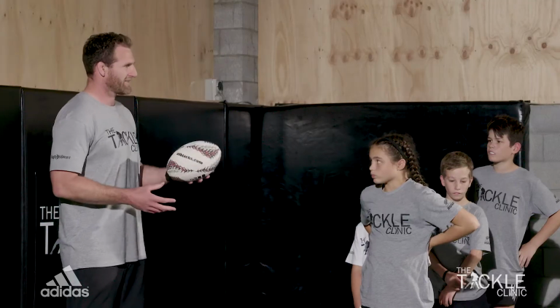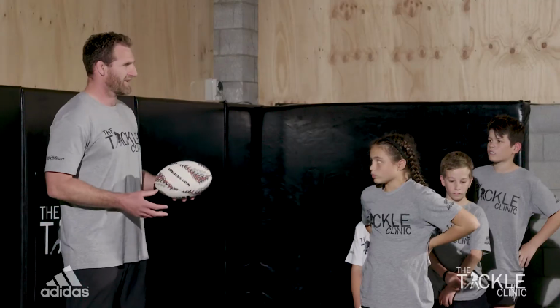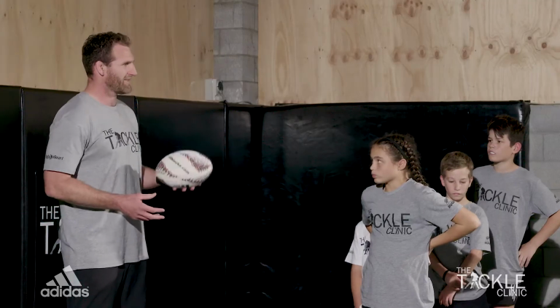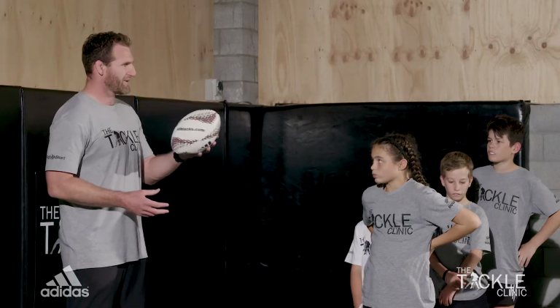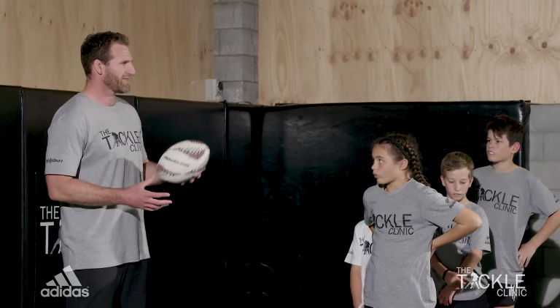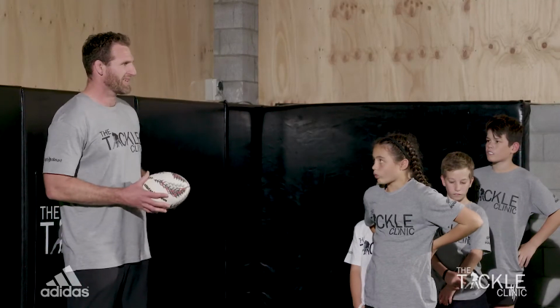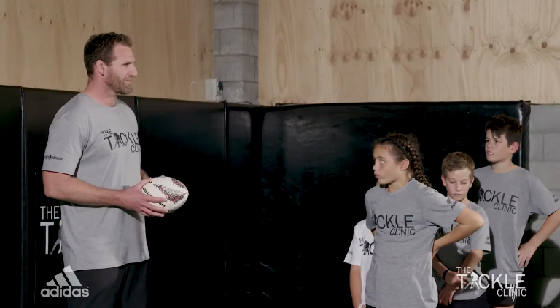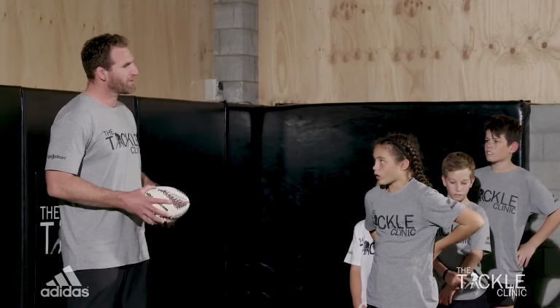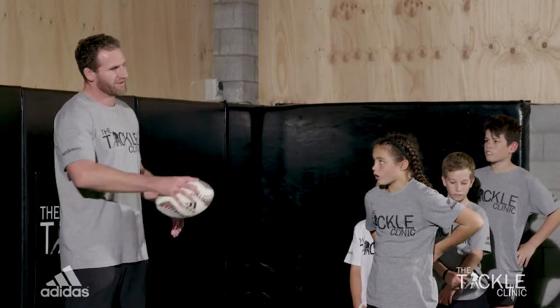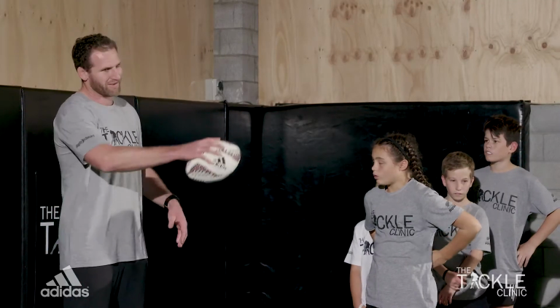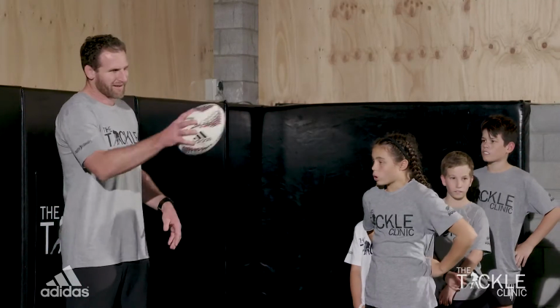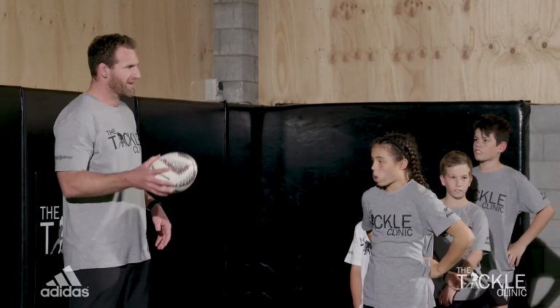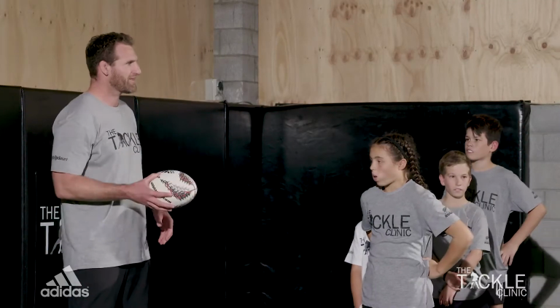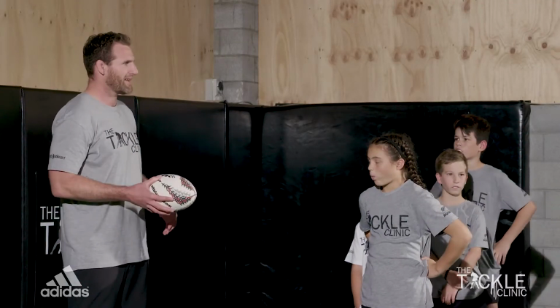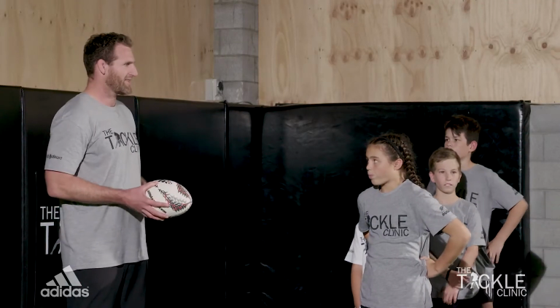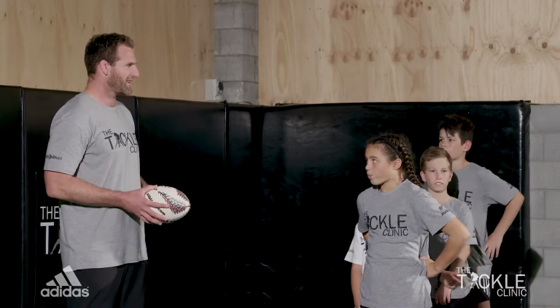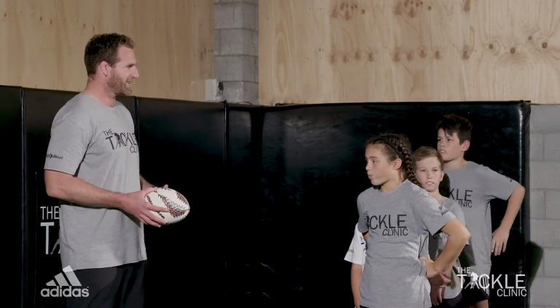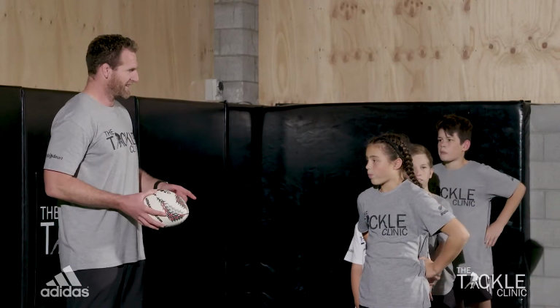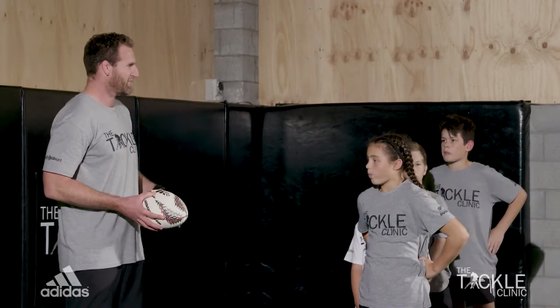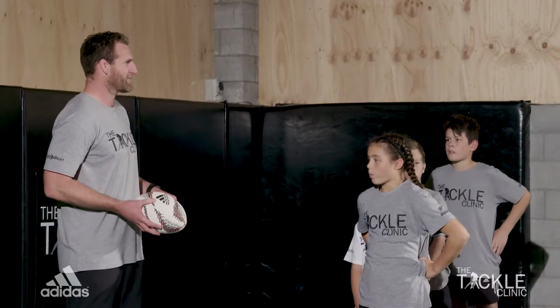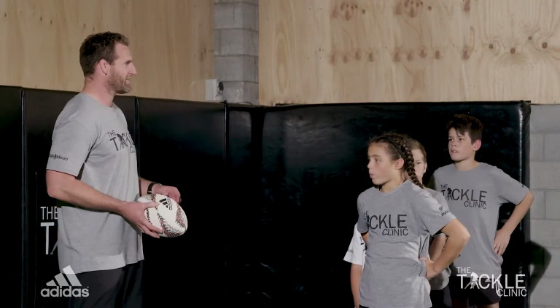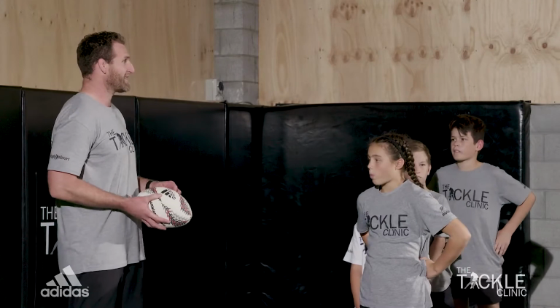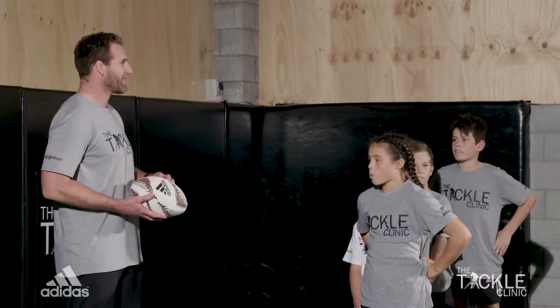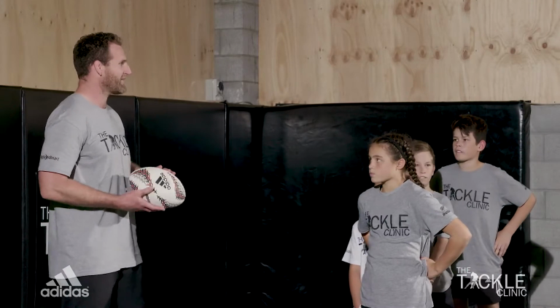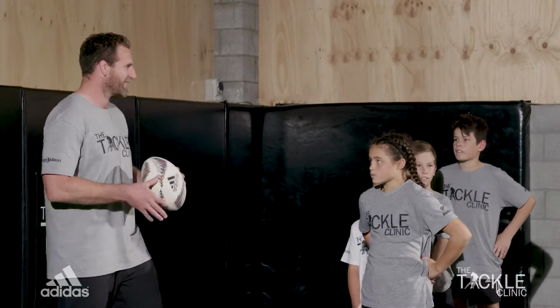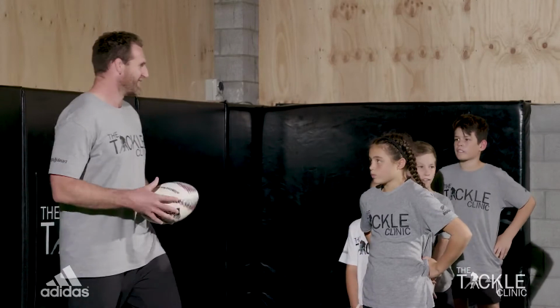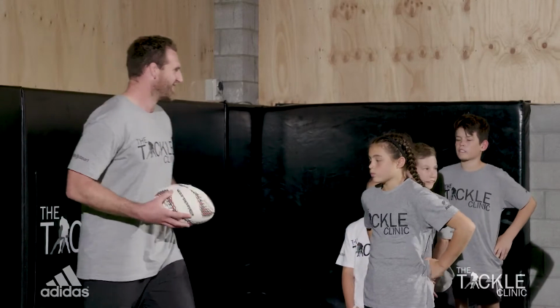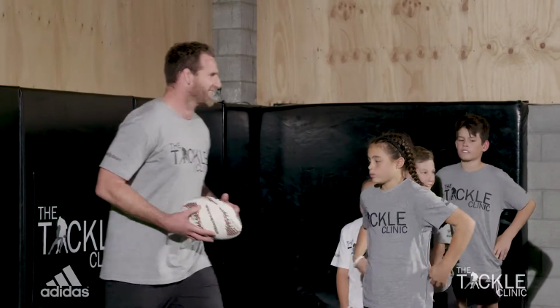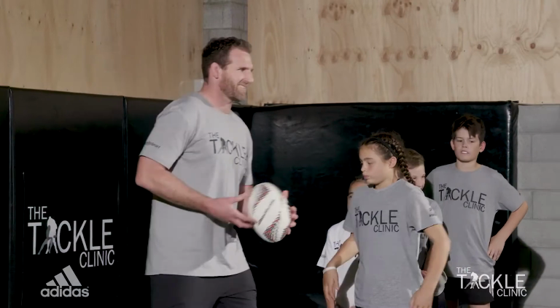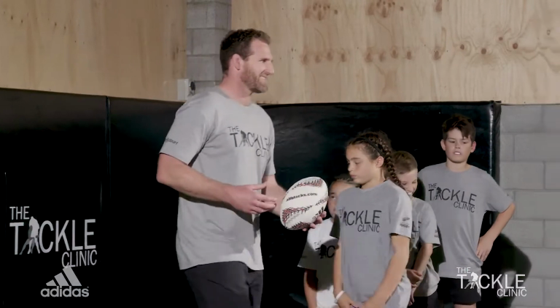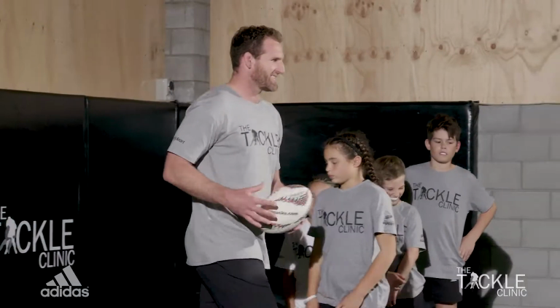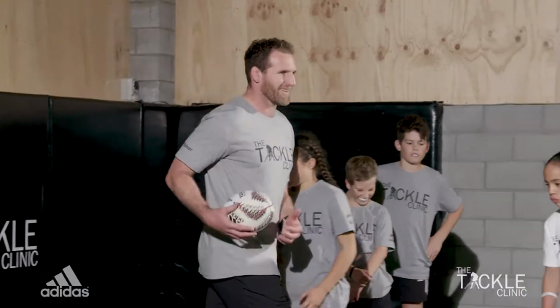So the person who gets the ball, you run around, make your line, the other person makes the tackle. Alright, let's go.